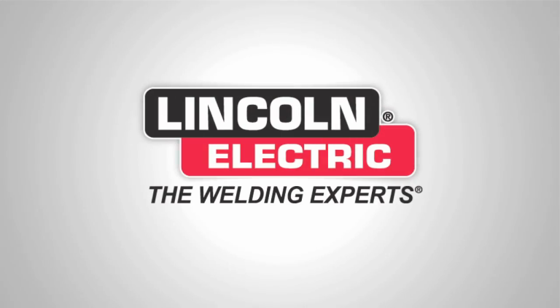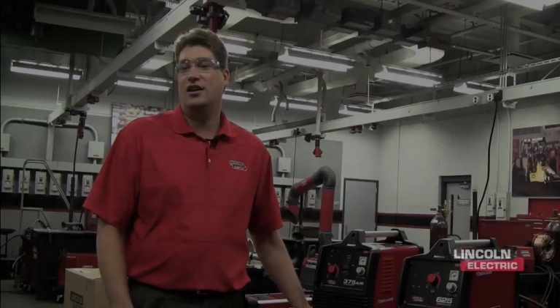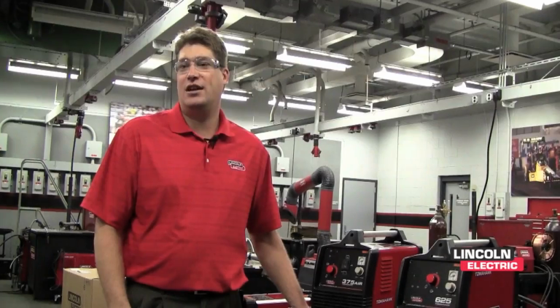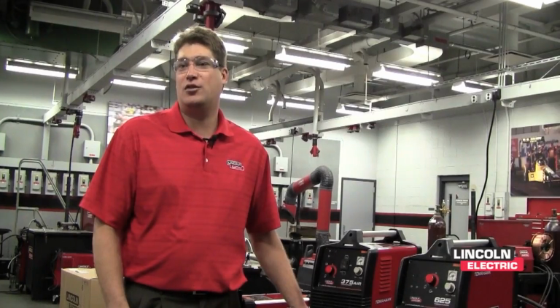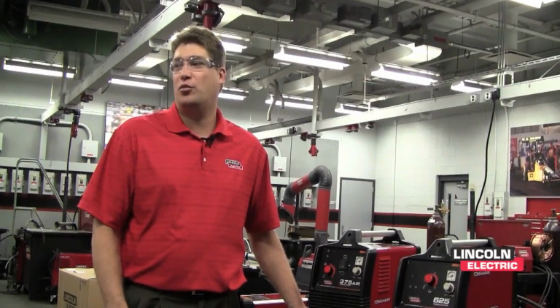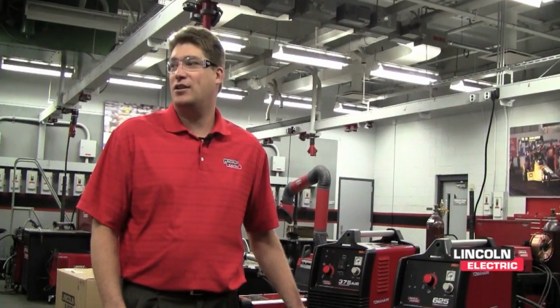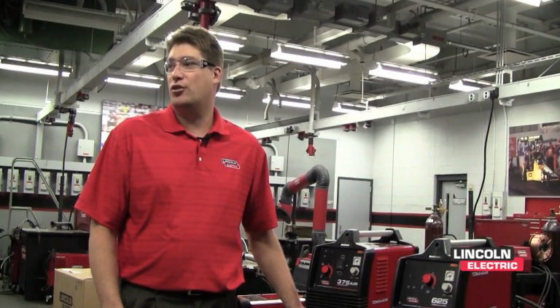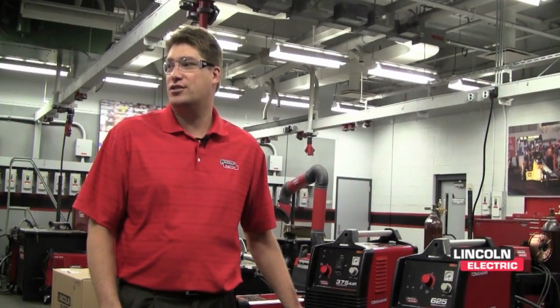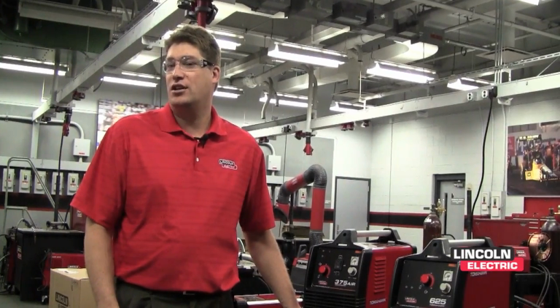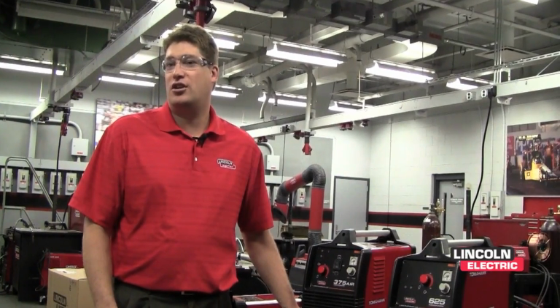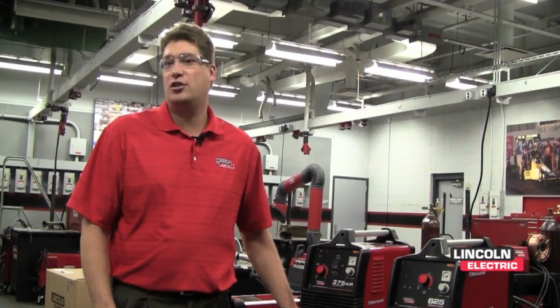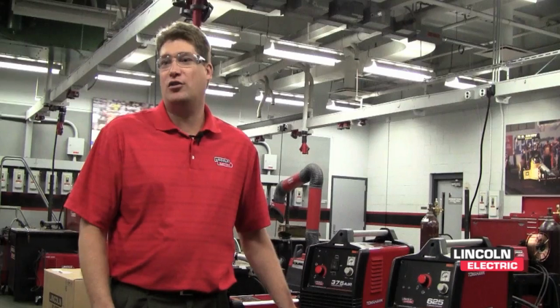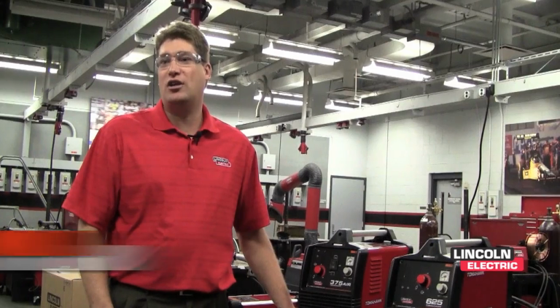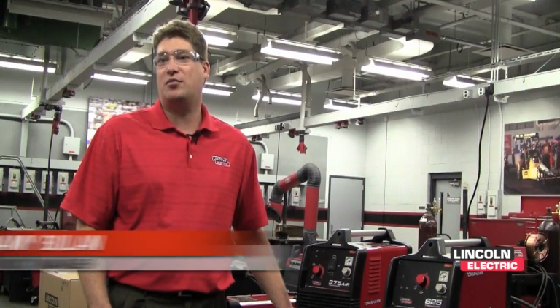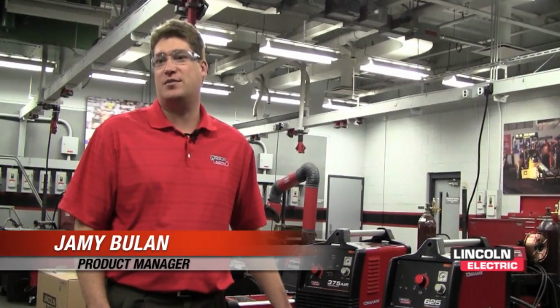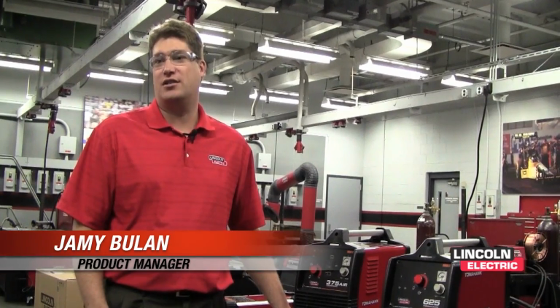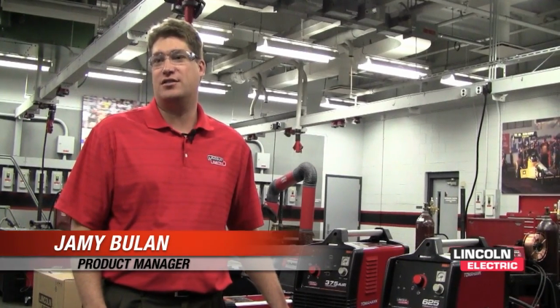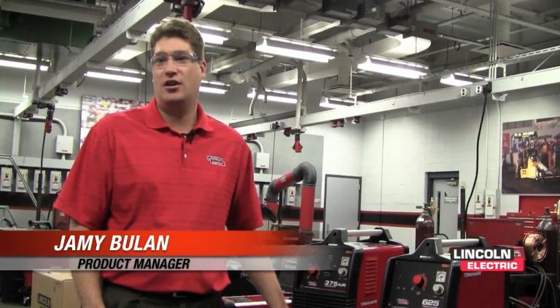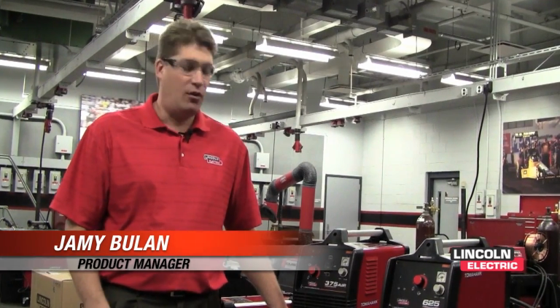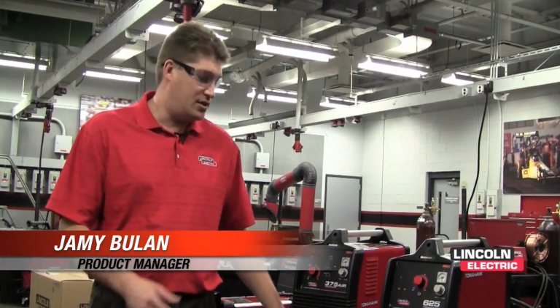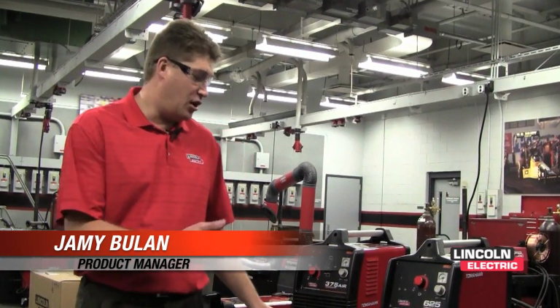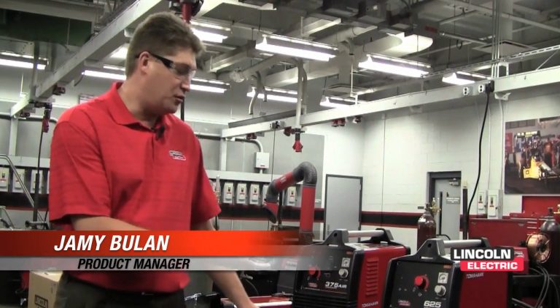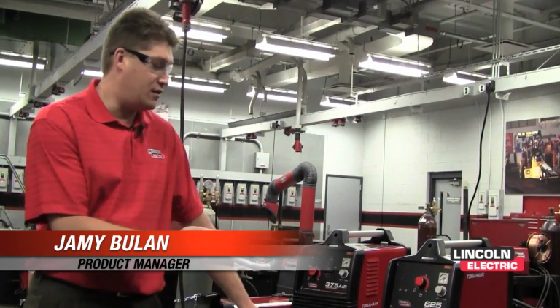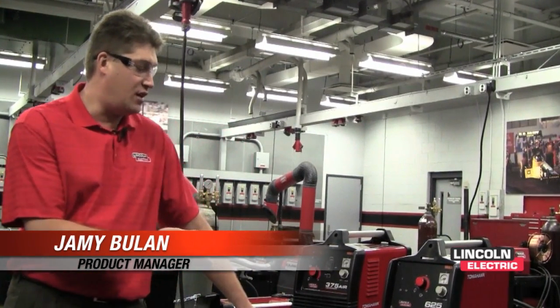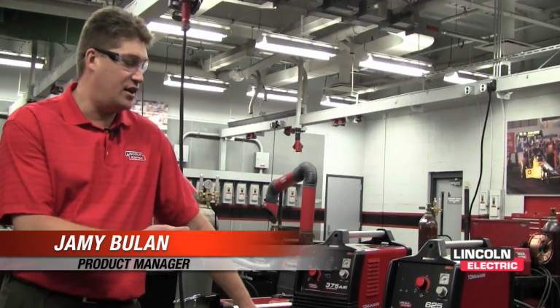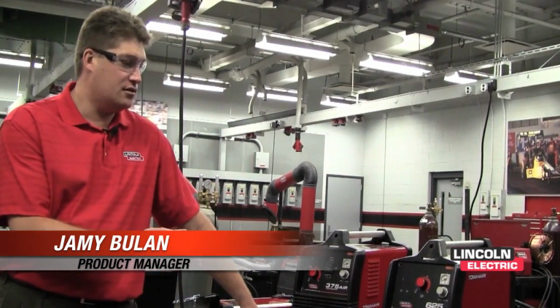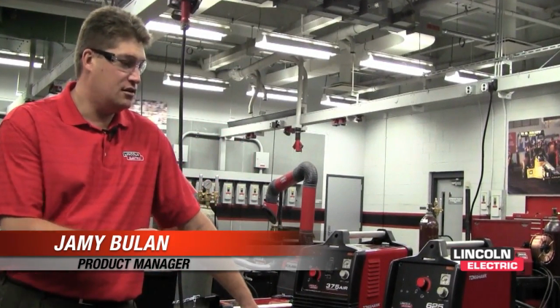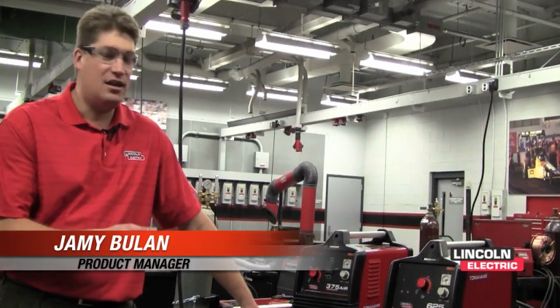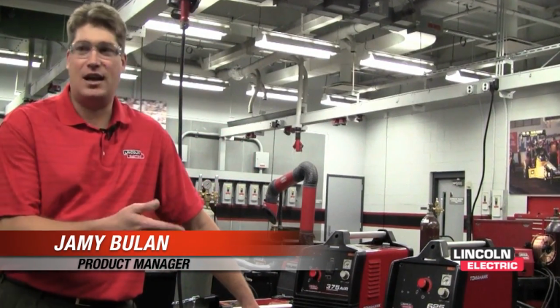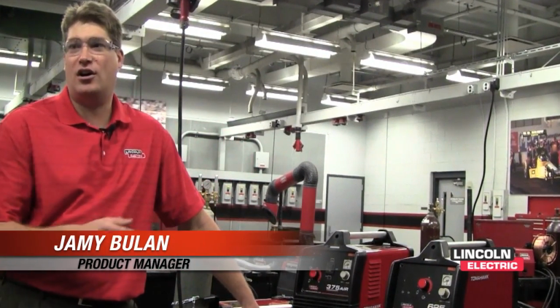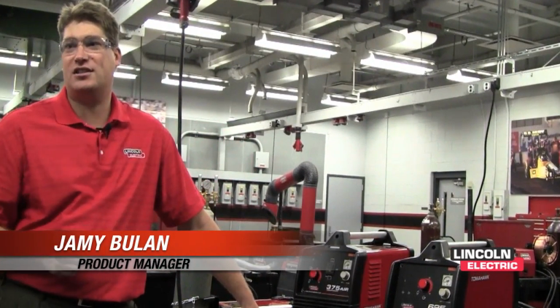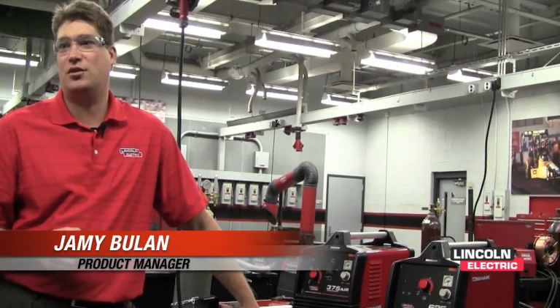Today we're at the corporate headquarters to talk to you about our new line of plasma cutters. We have the Tomahawk 375 Air and the Tomahawk 625.